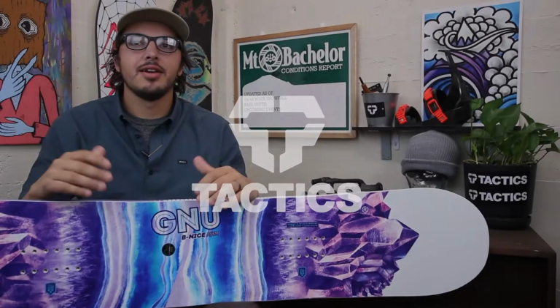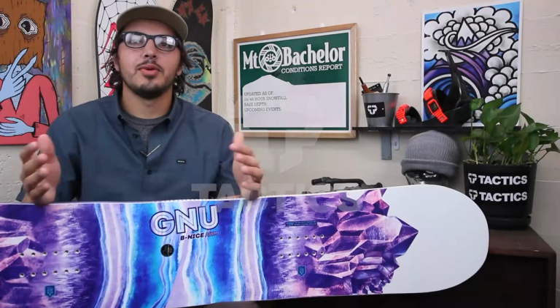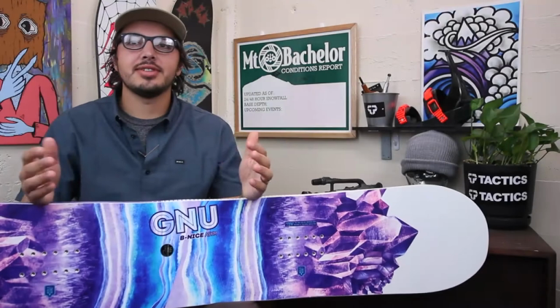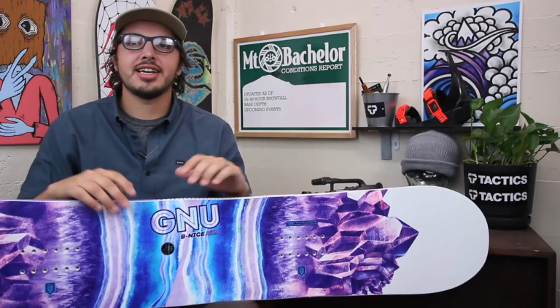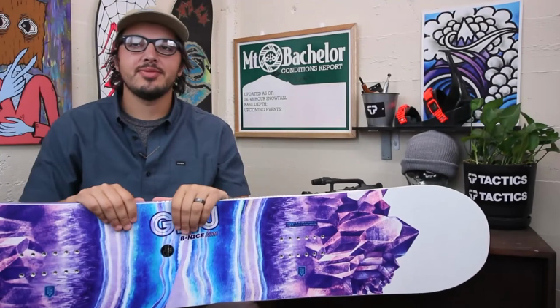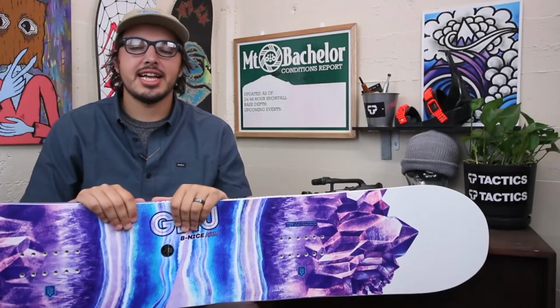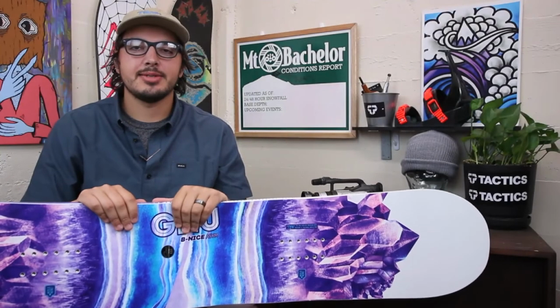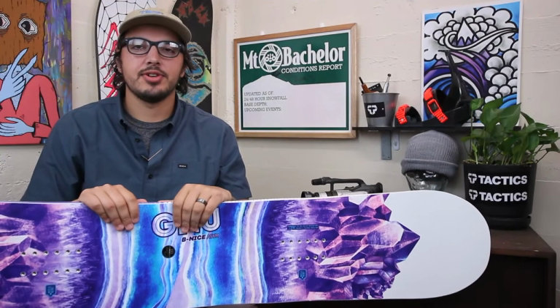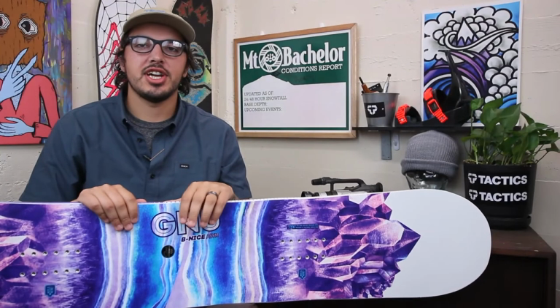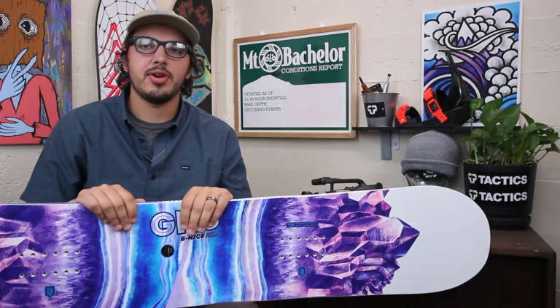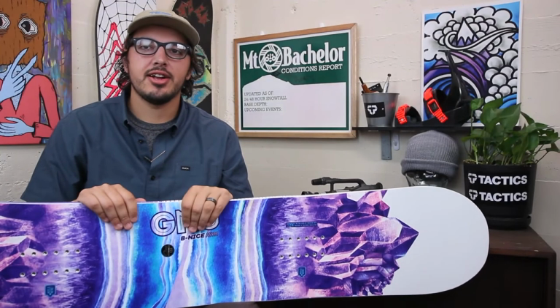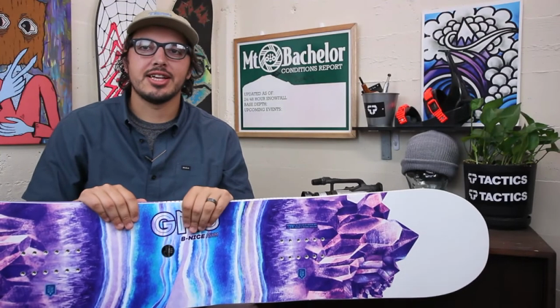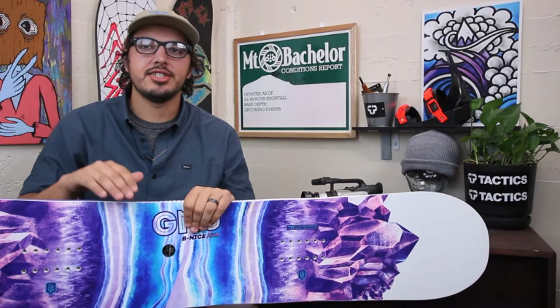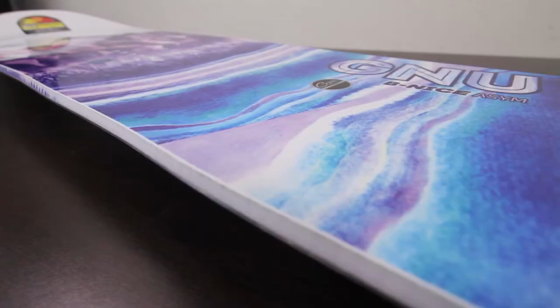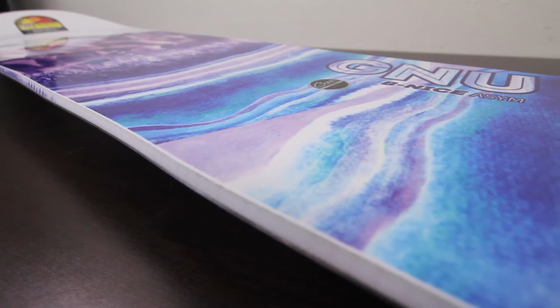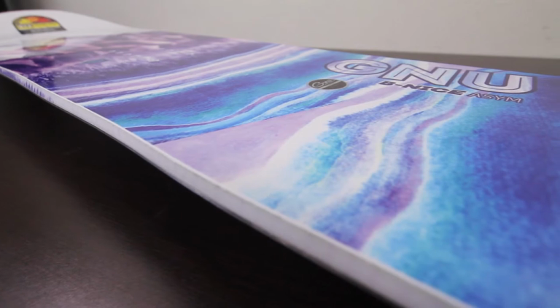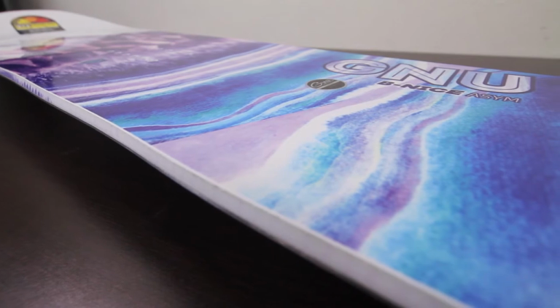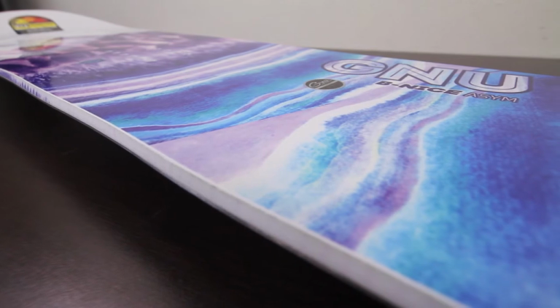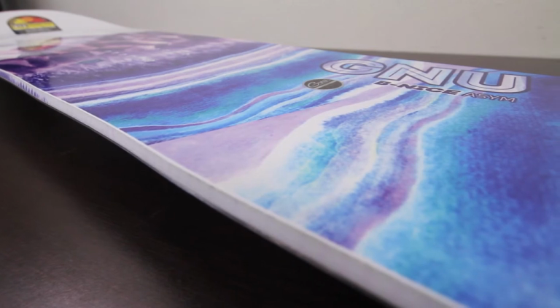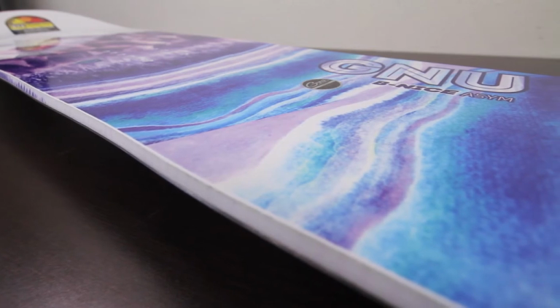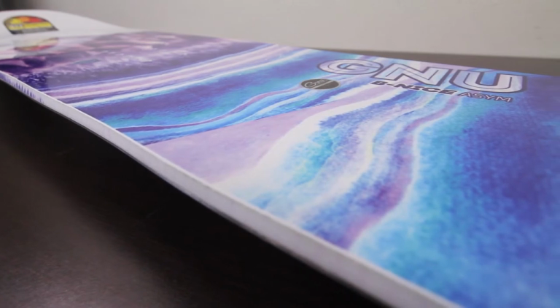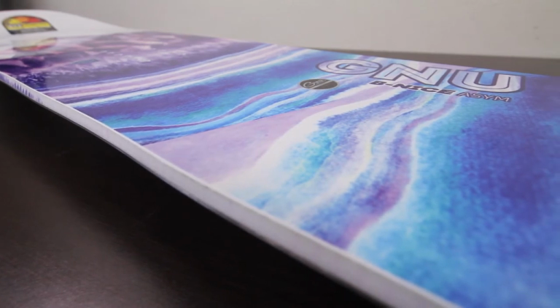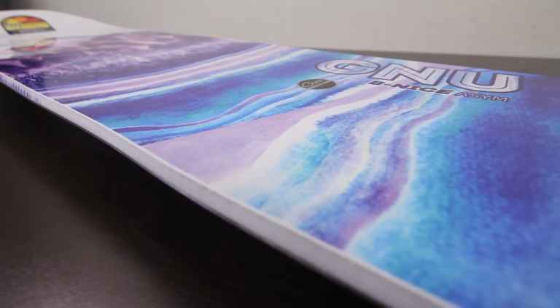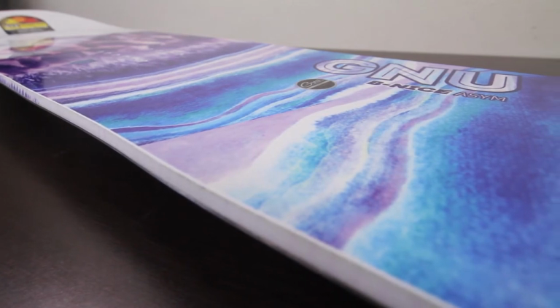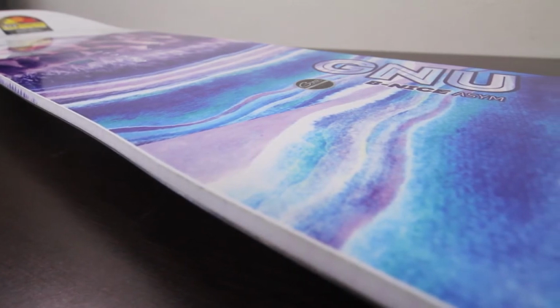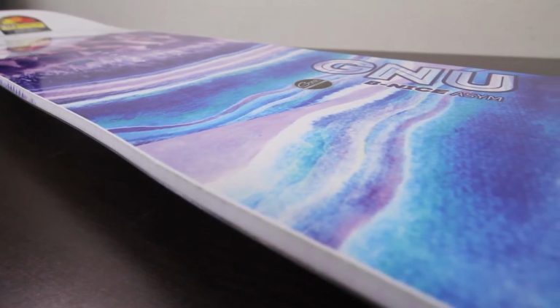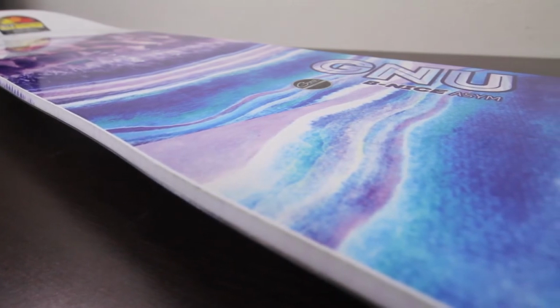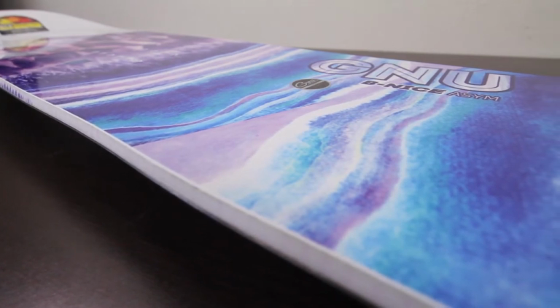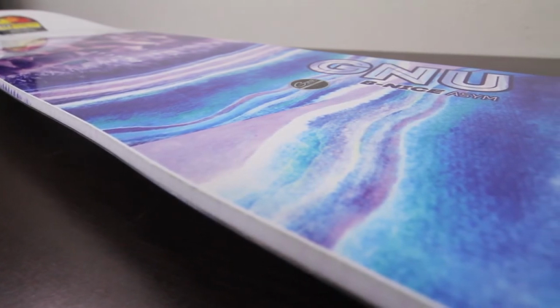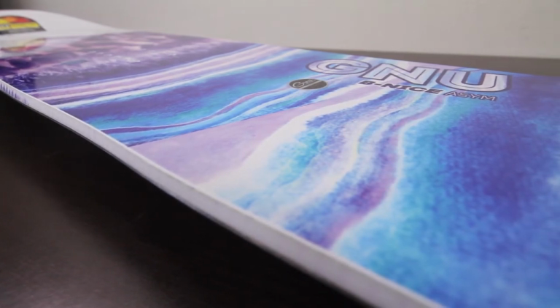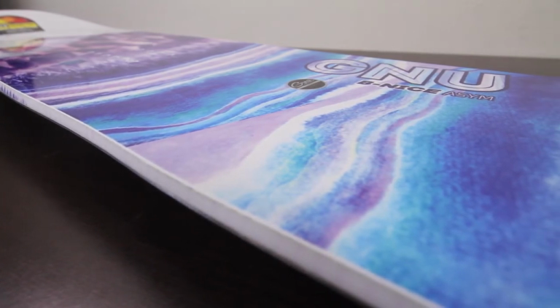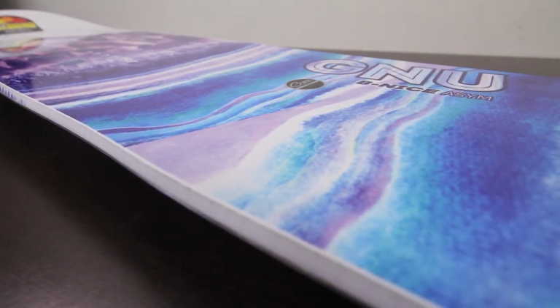What up, this is Calvin, Tactics Board Shop right here, looking at the 2017 Be Nice ASEM from Good News Snowboards.